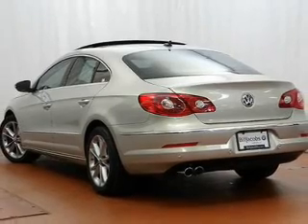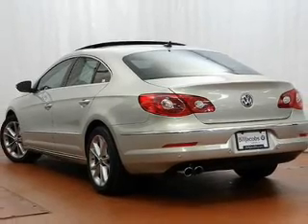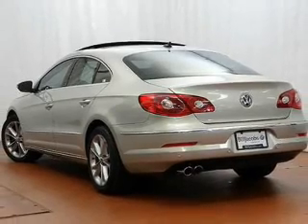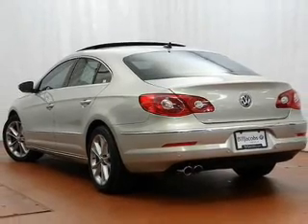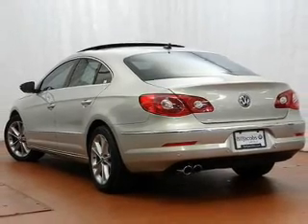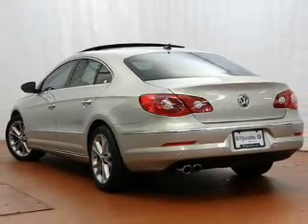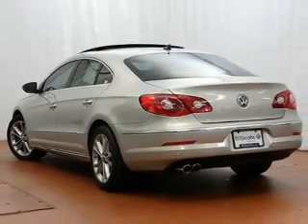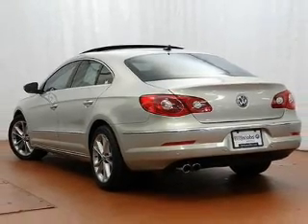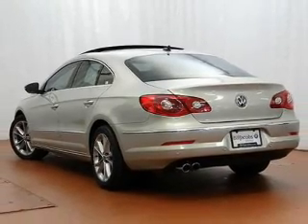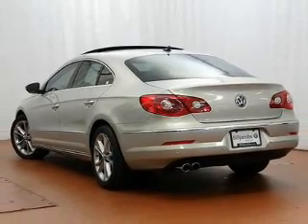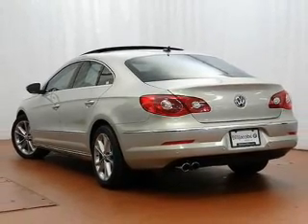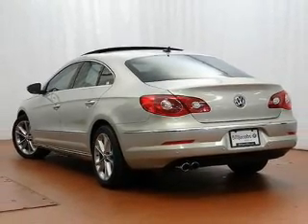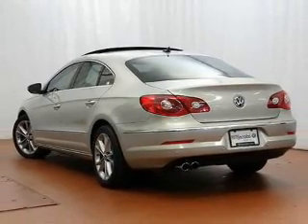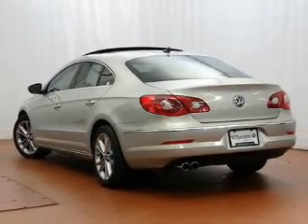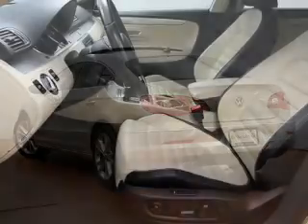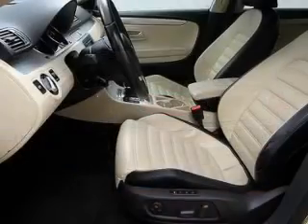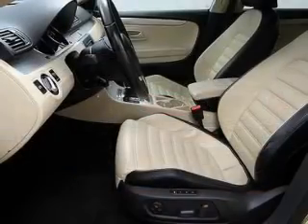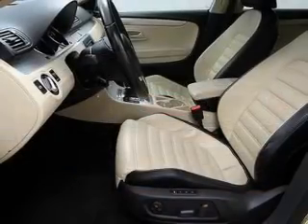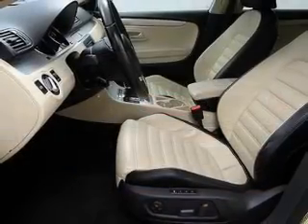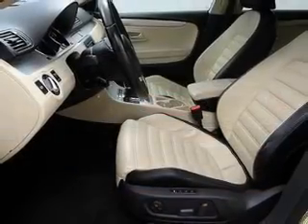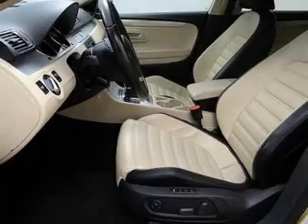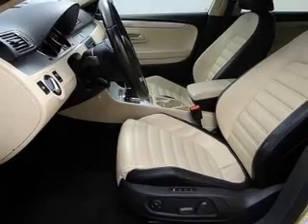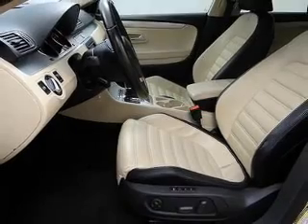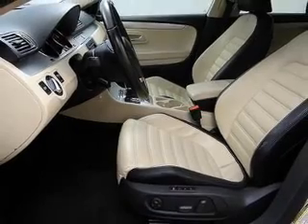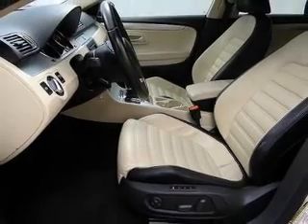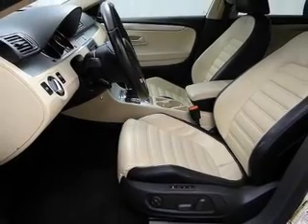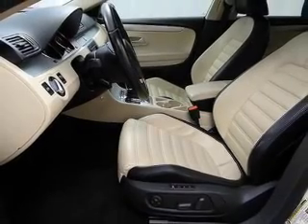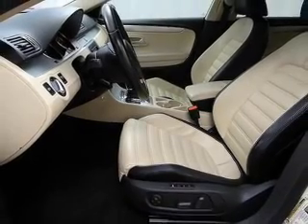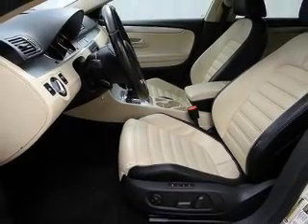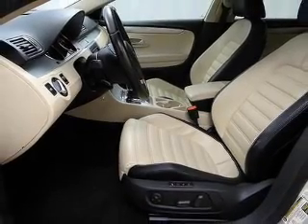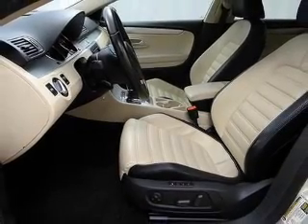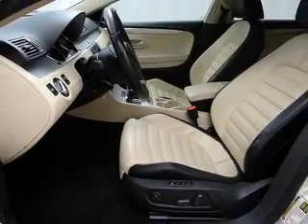This car has separate passenger temperature controls. Let the outside in with a power sunroof. Memory settings are just one of the extras.